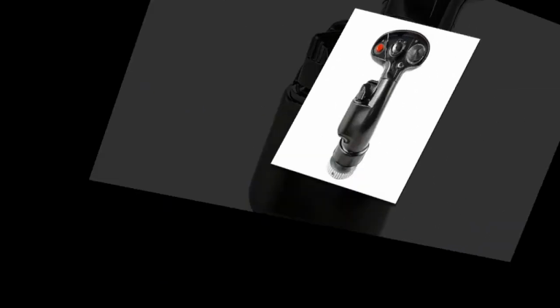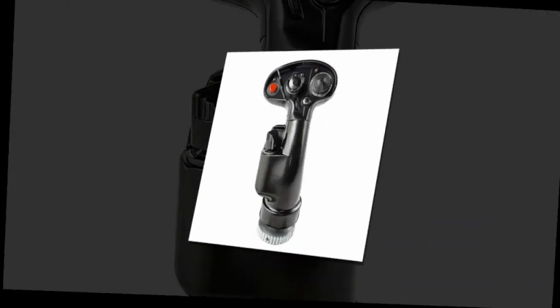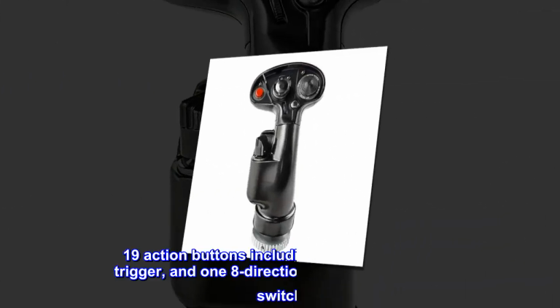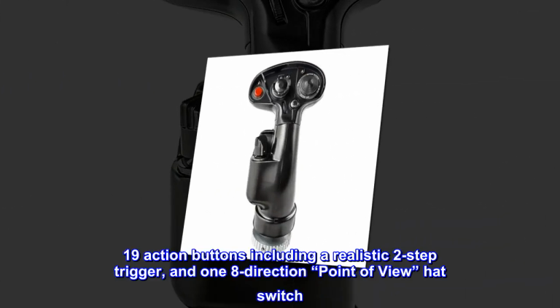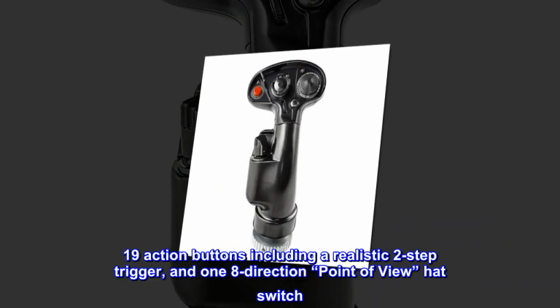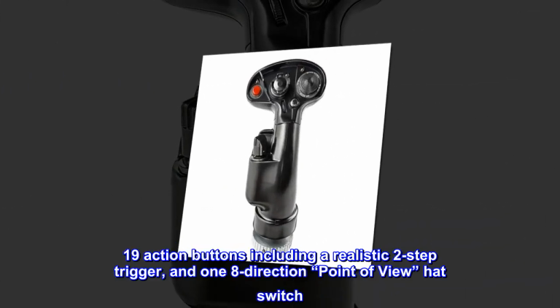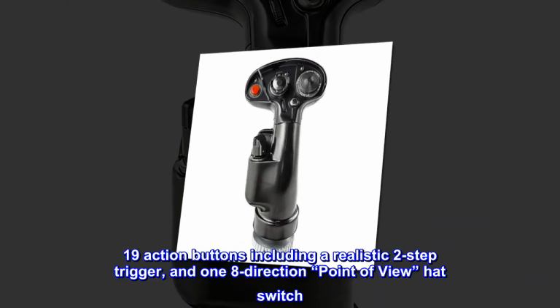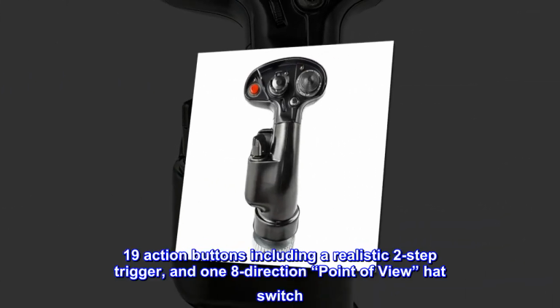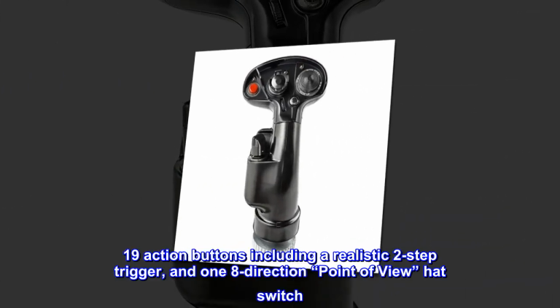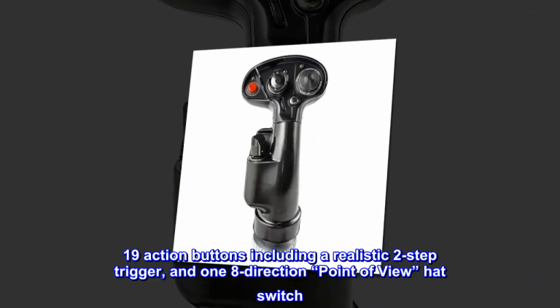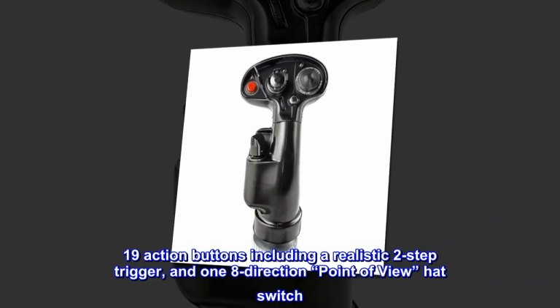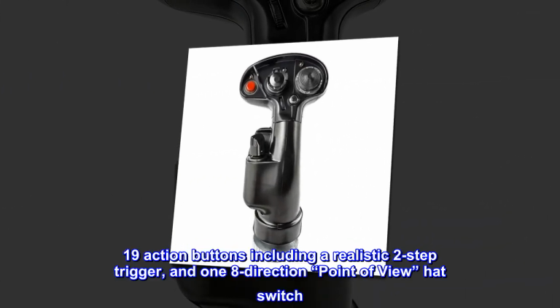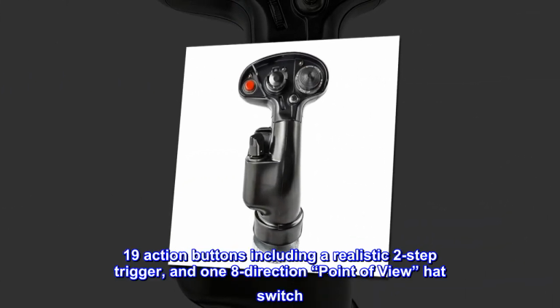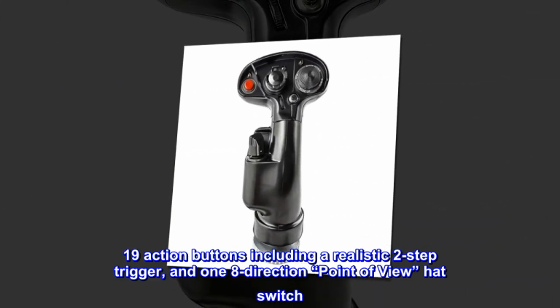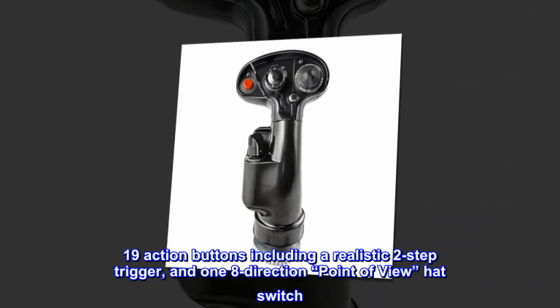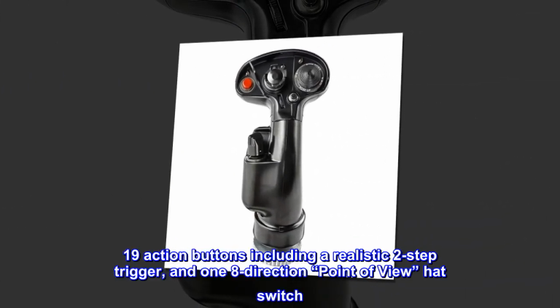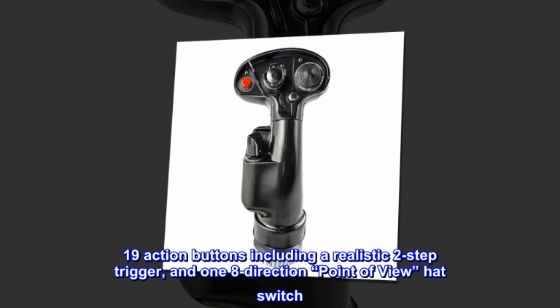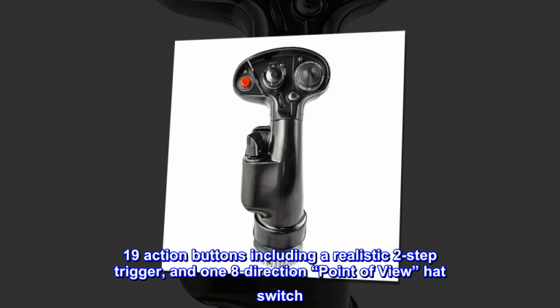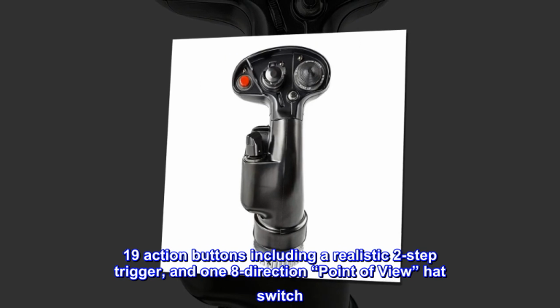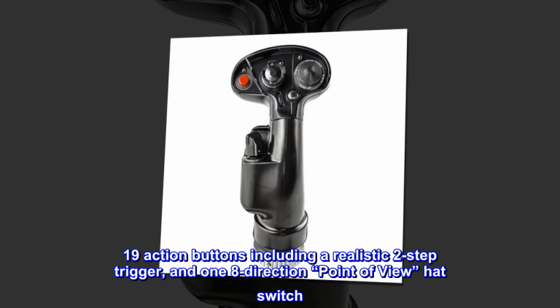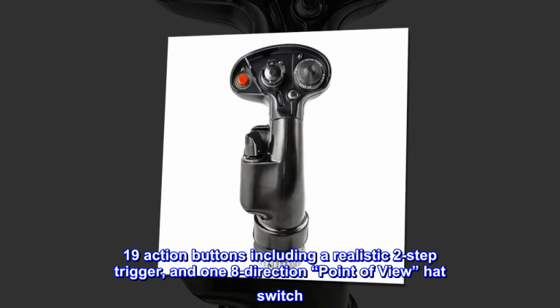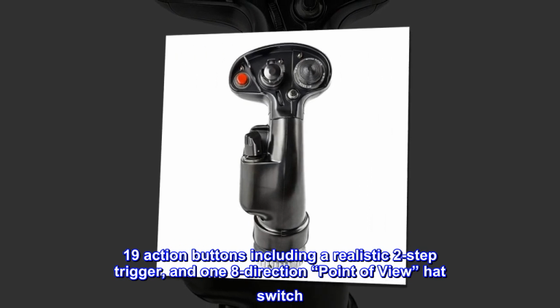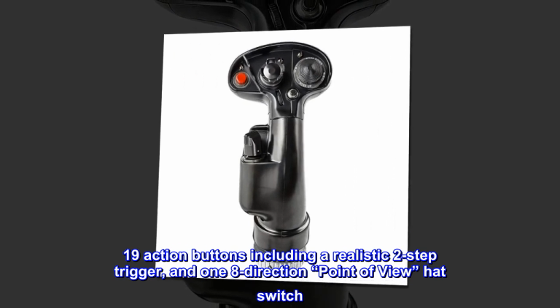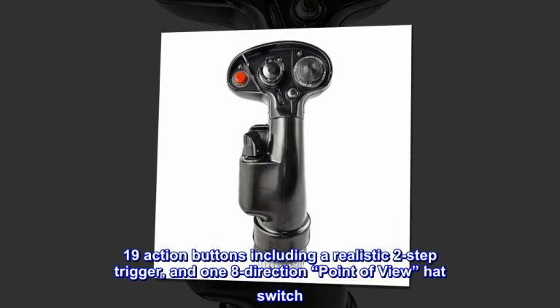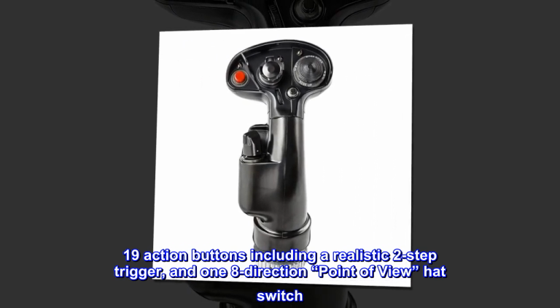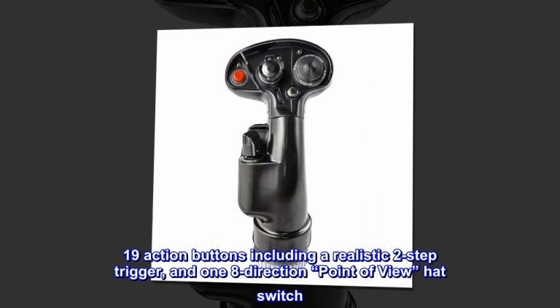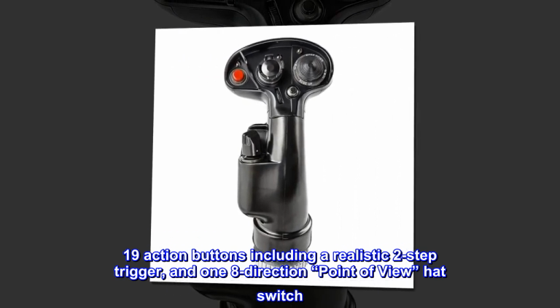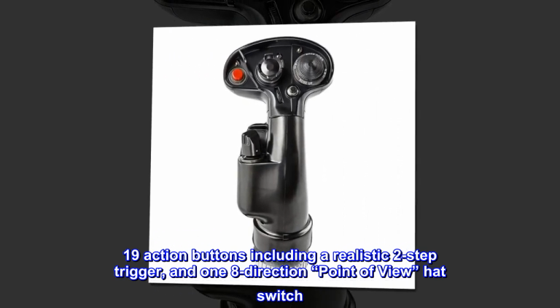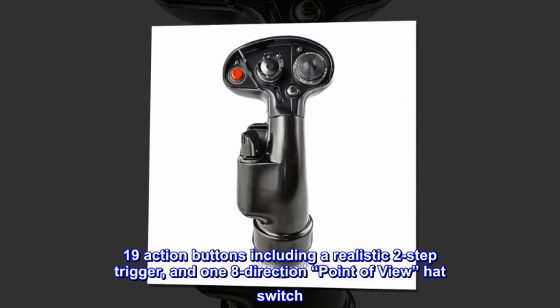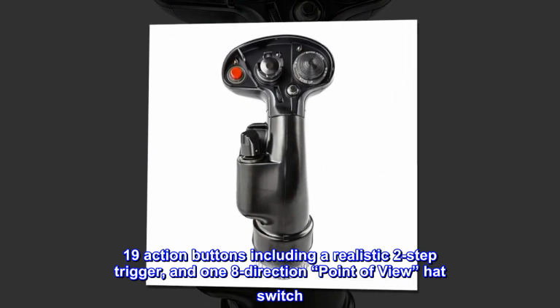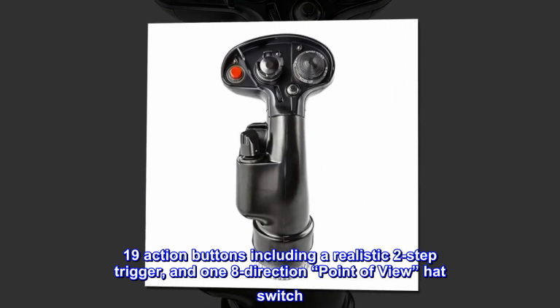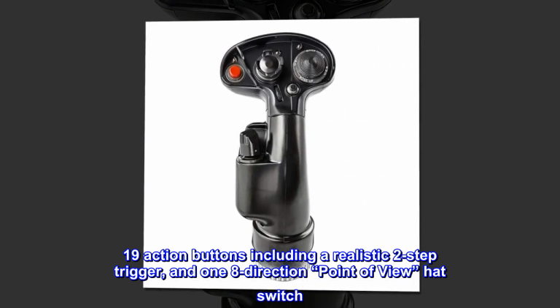19 action buttons including a realistic two-step trigger, and 1-8 direction point of view hat switch.